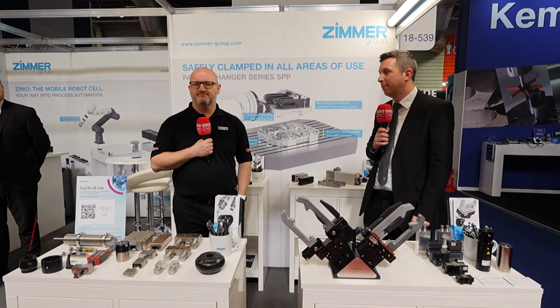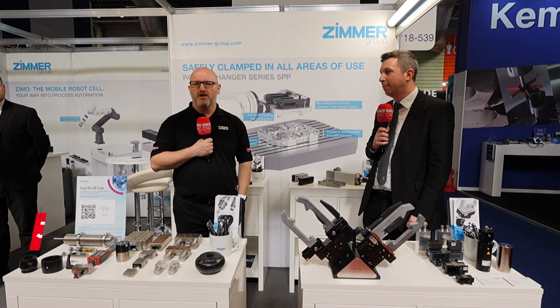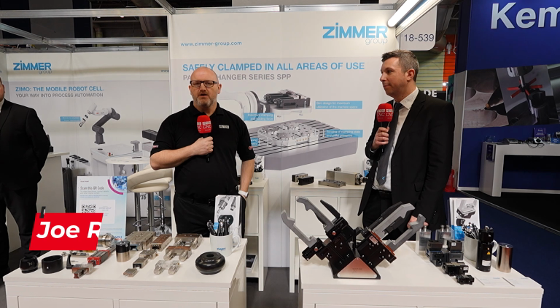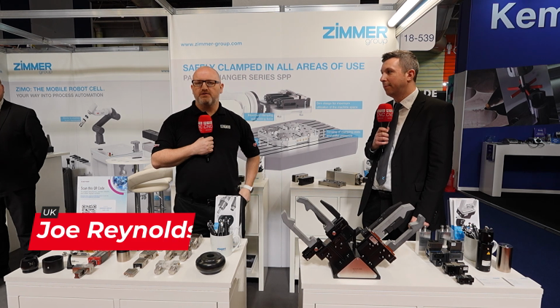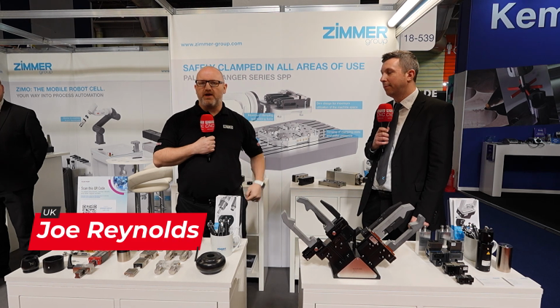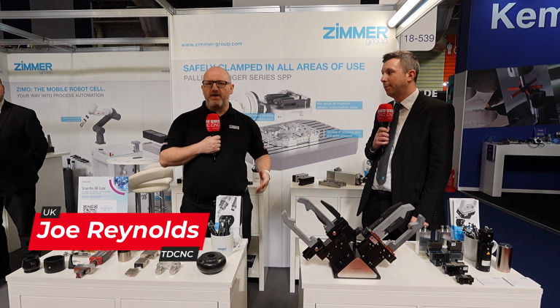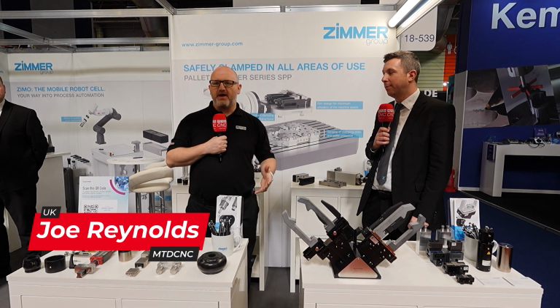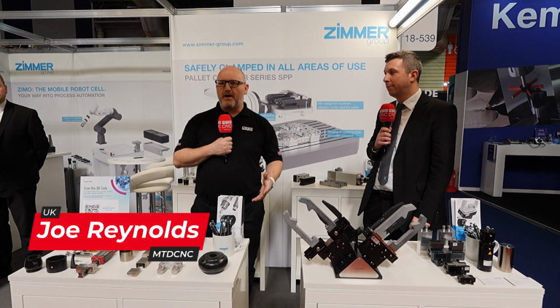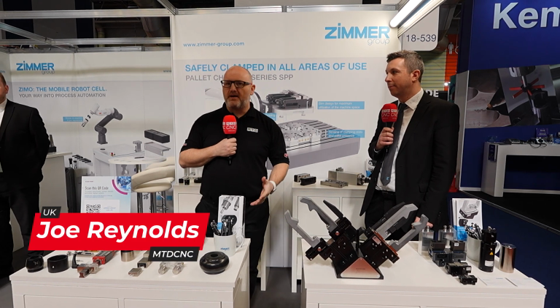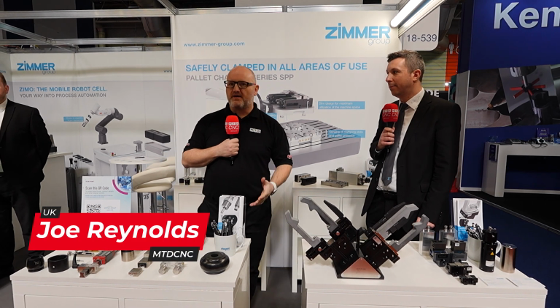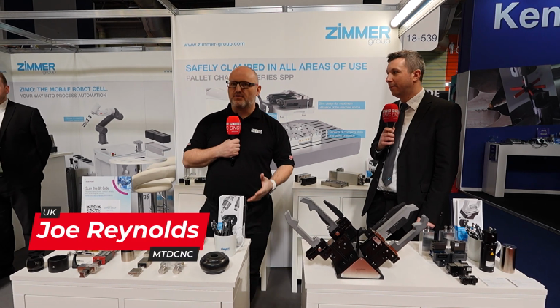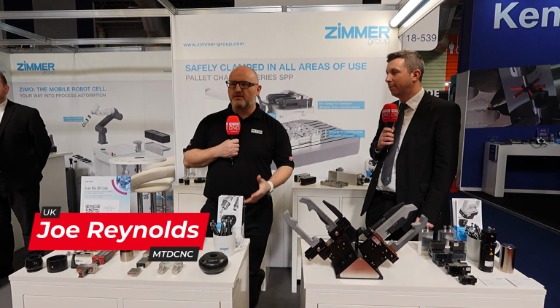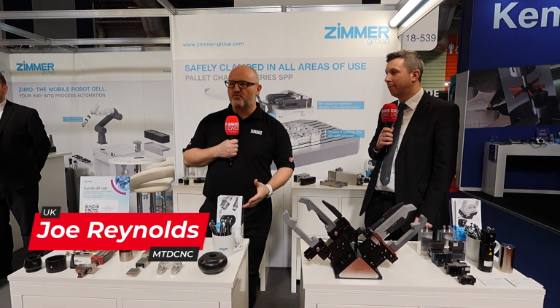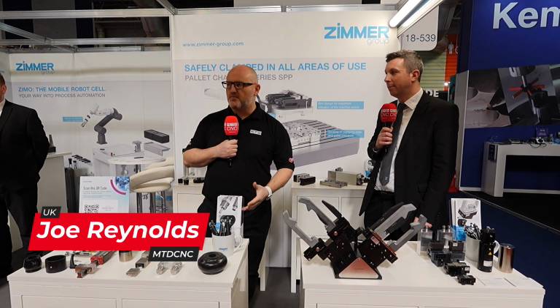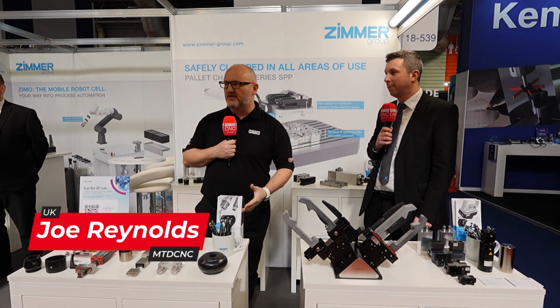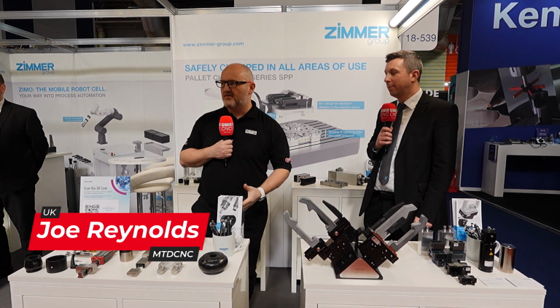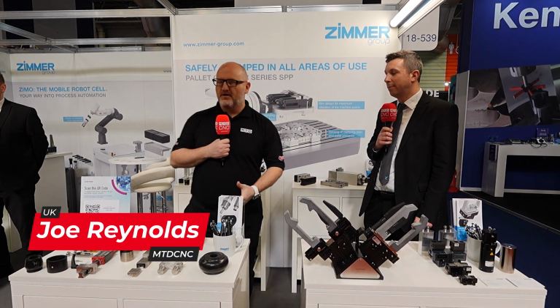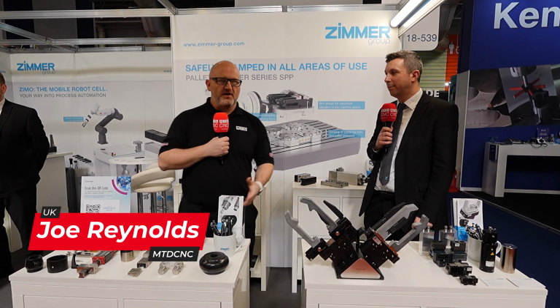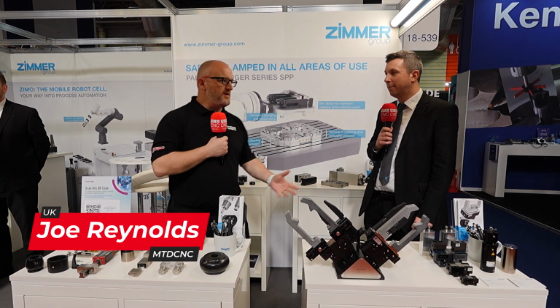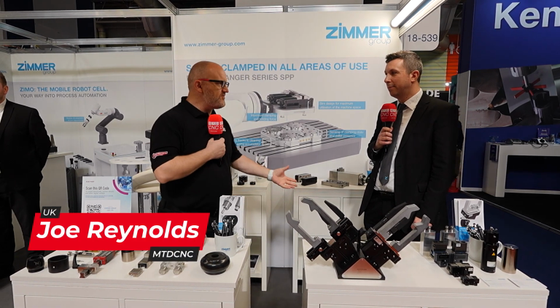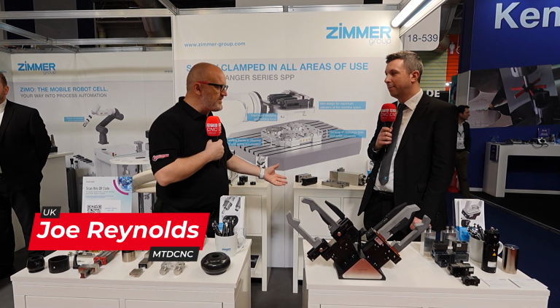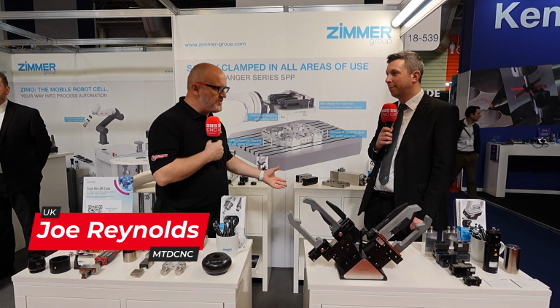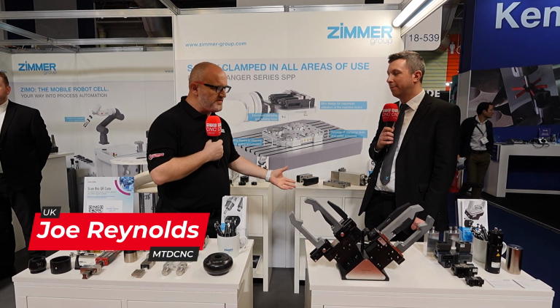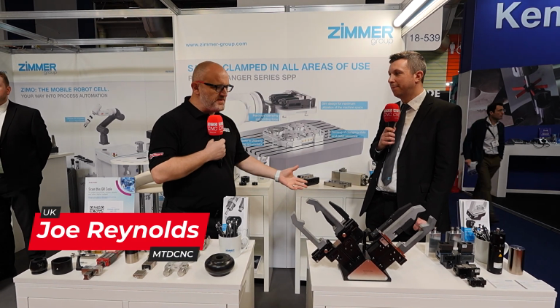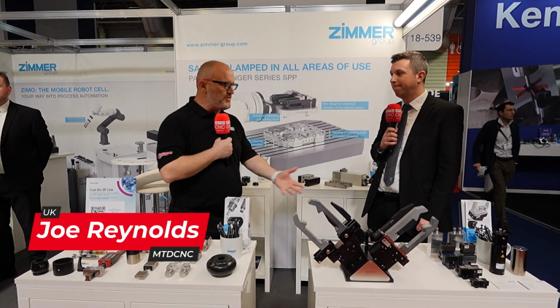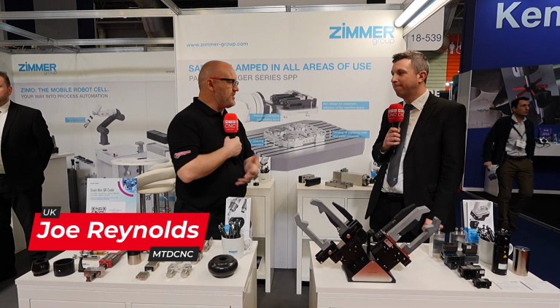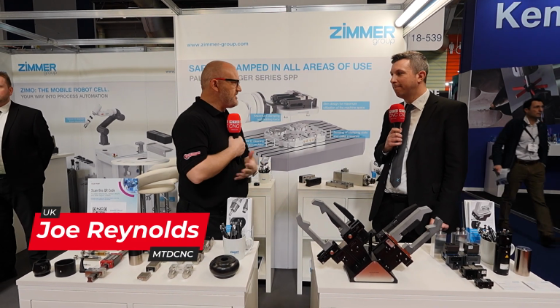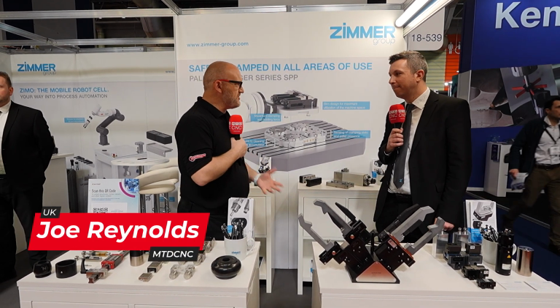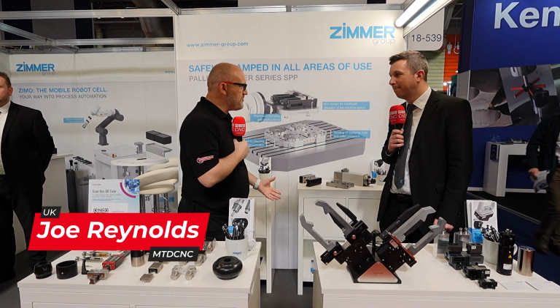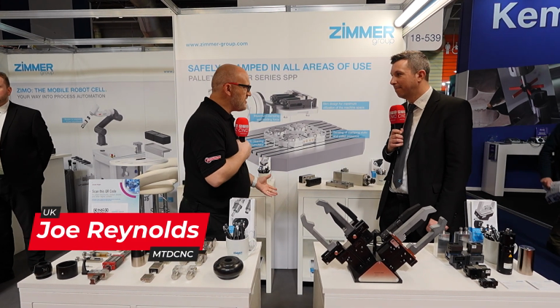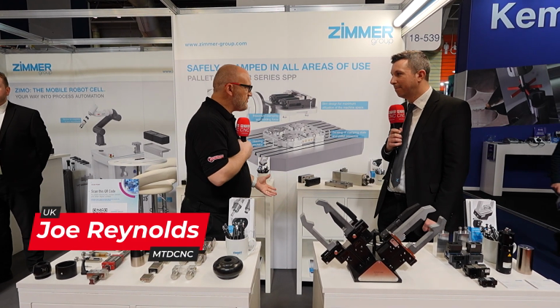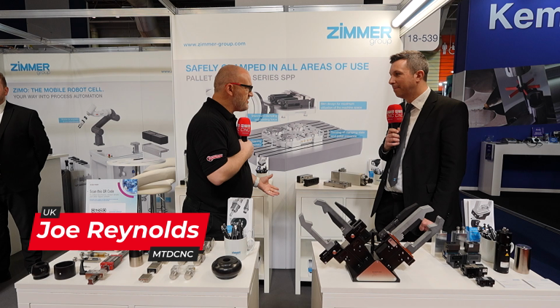We're here at MAC on the Zimmer Group stand, and I'm here with Richard and we can talk about some of your products, Richard.